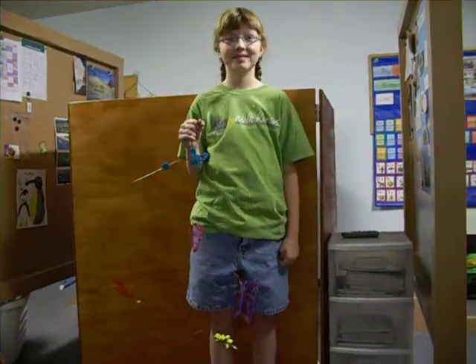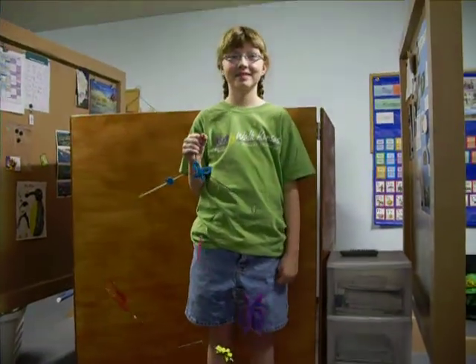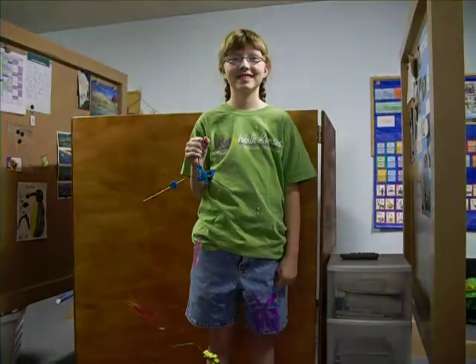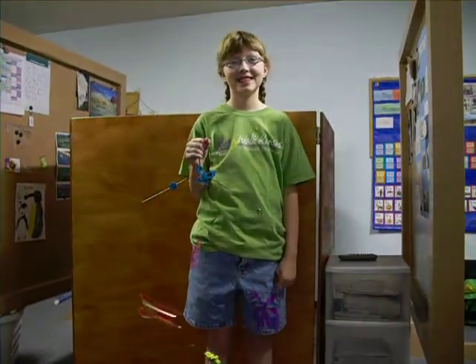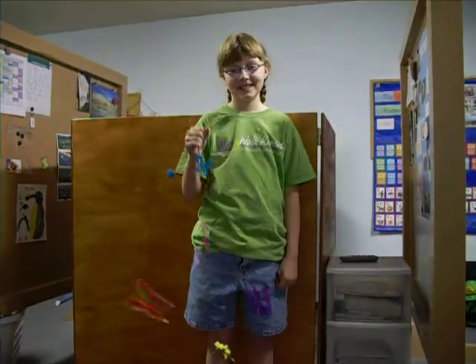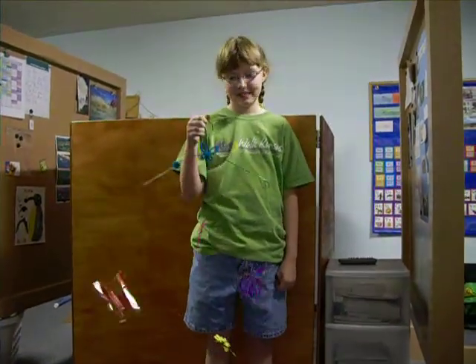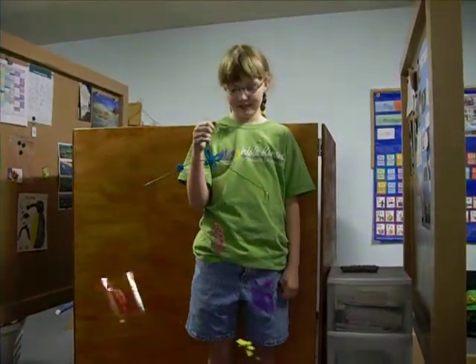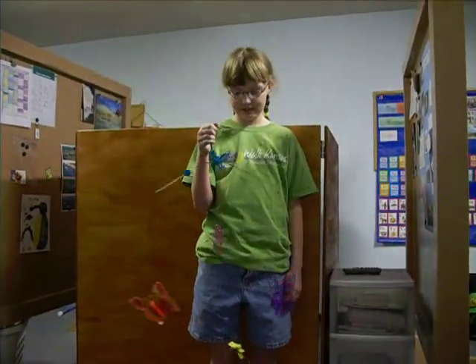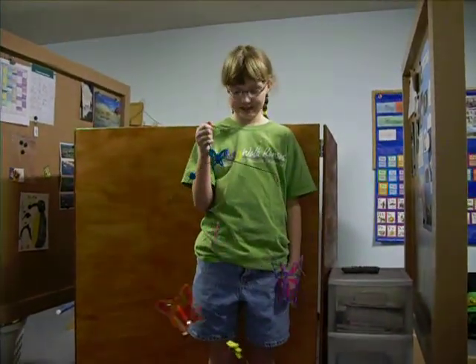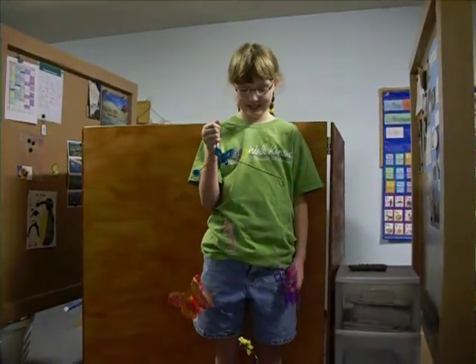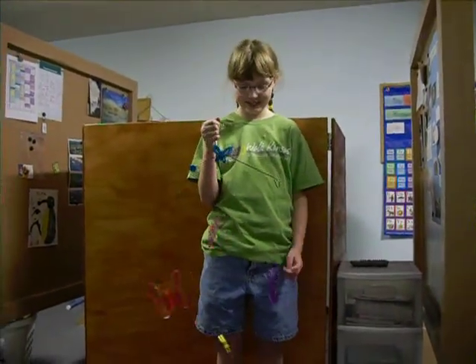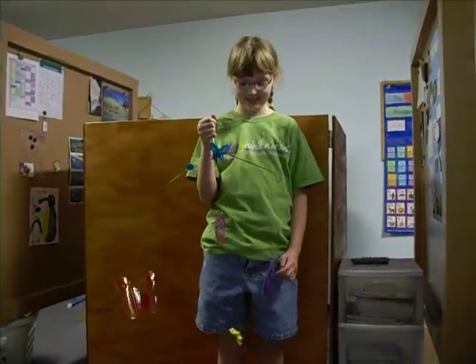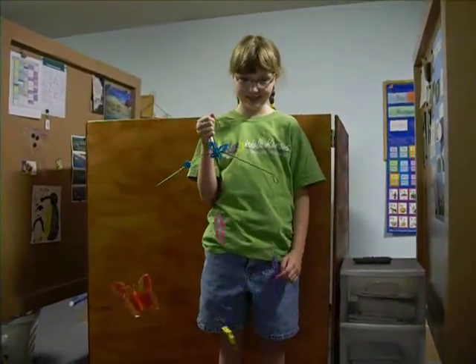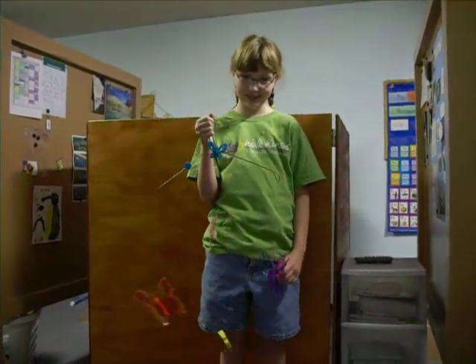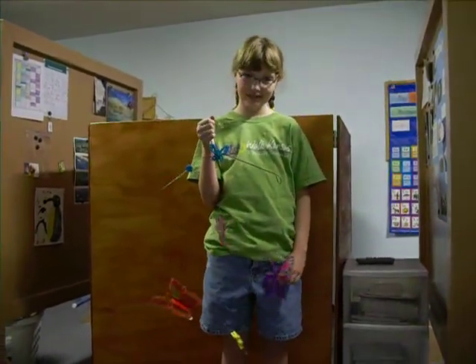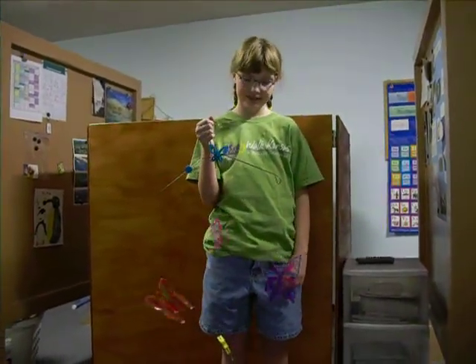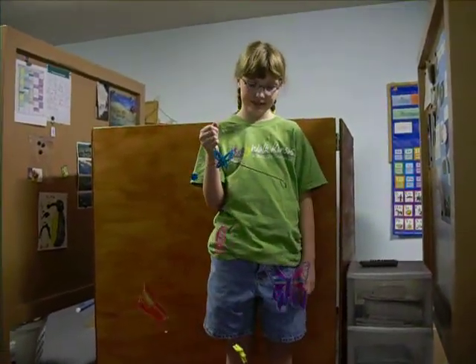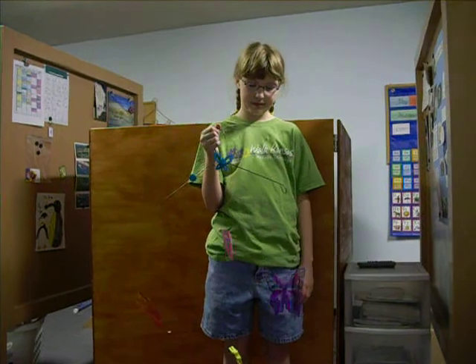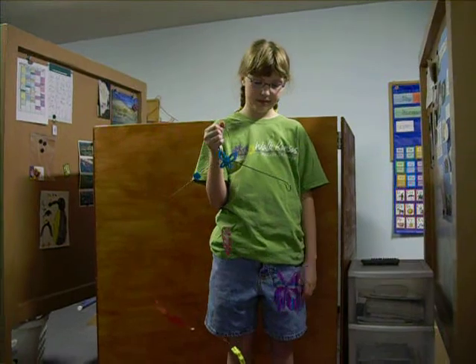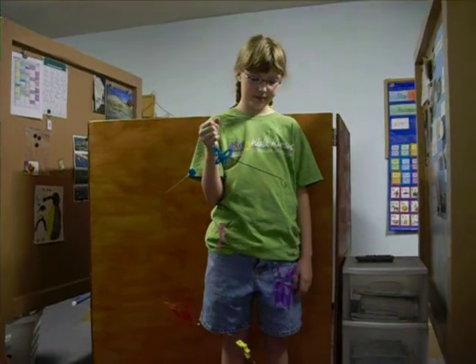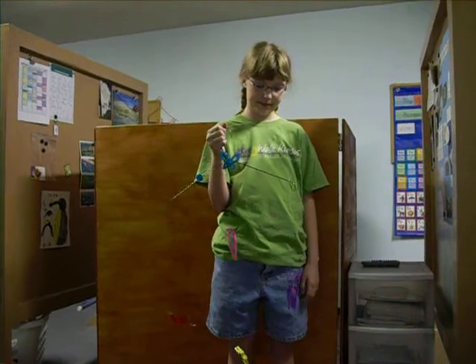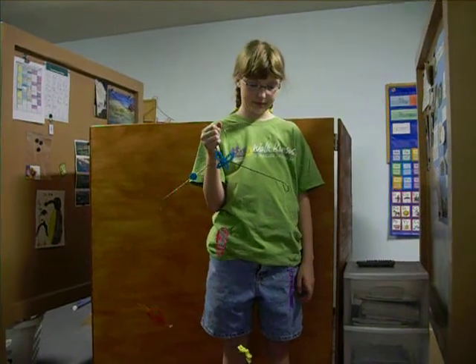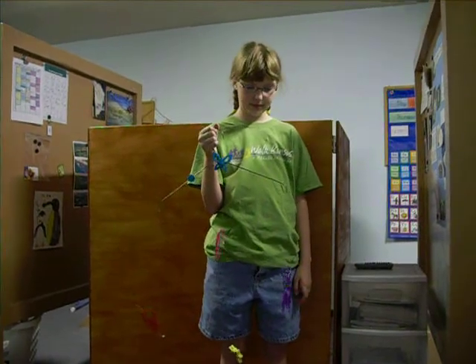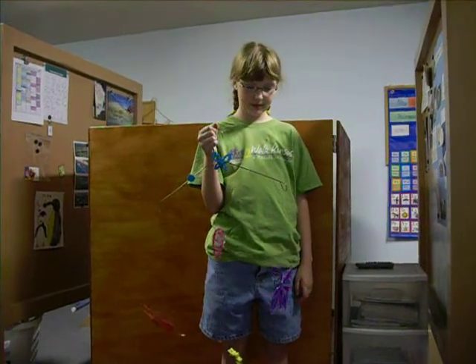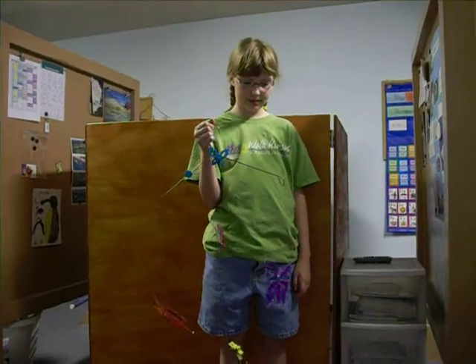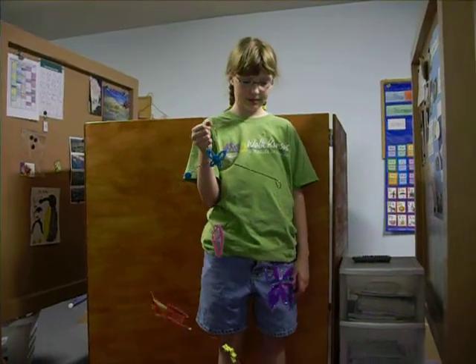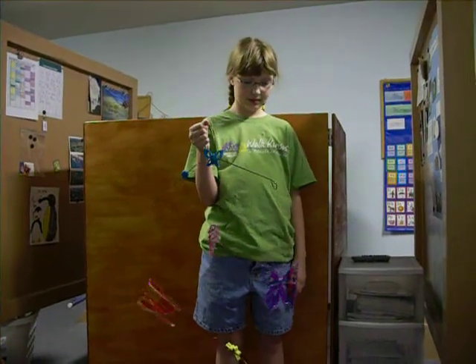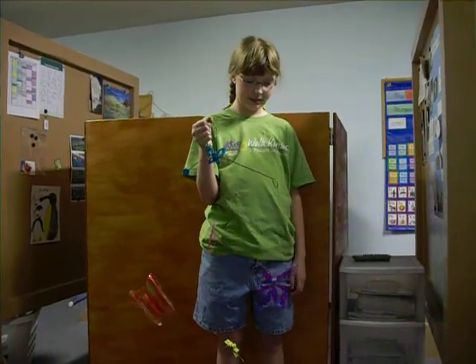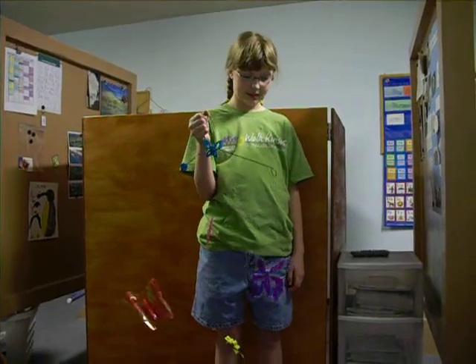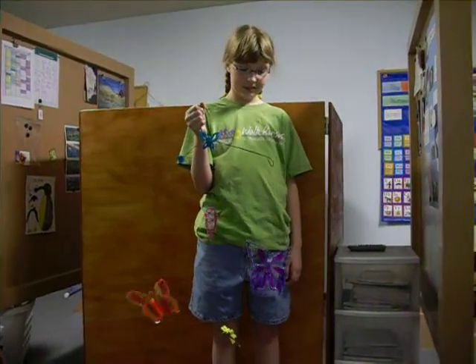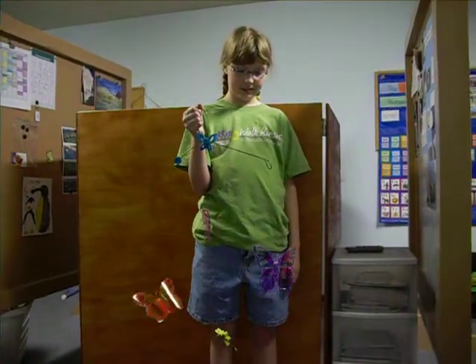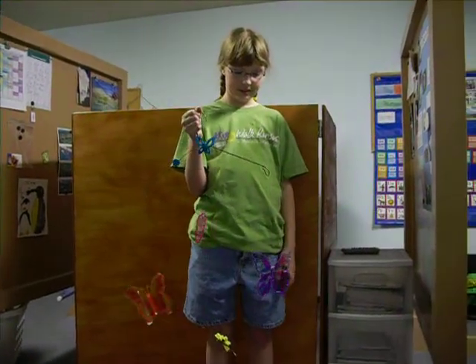Cosette just finished a craft class that she's been taking this summer, where they have been making a mobile, and she's going to explain how she made it.